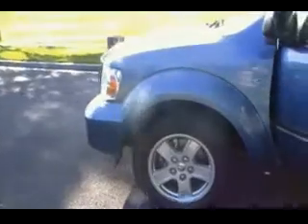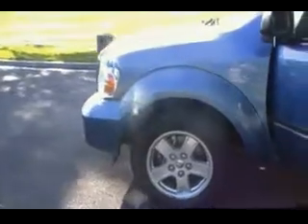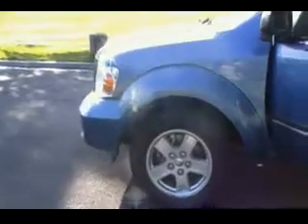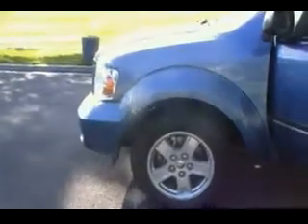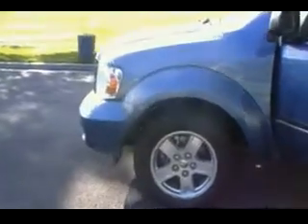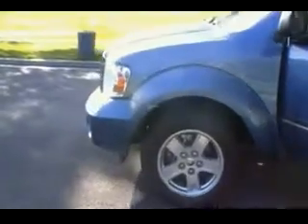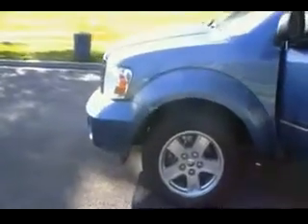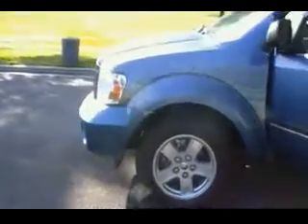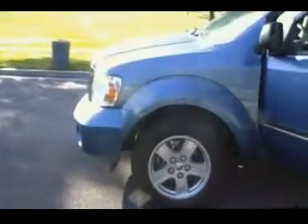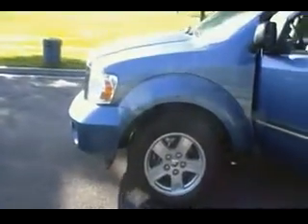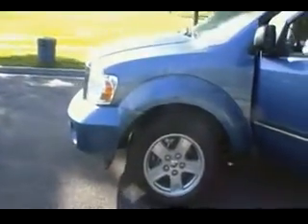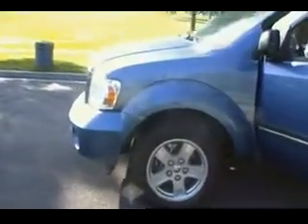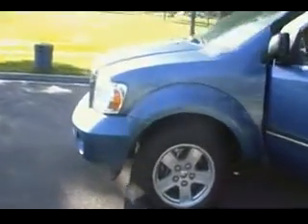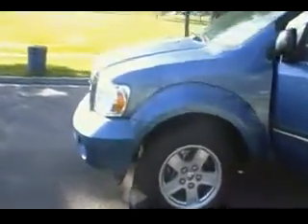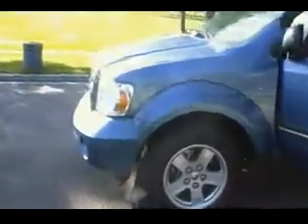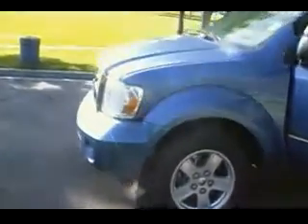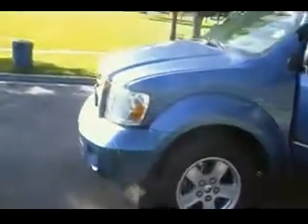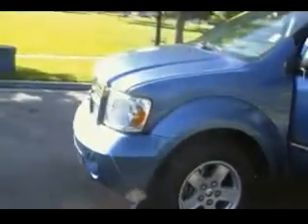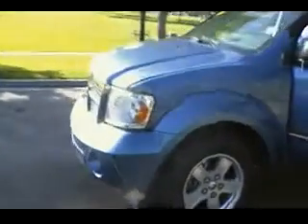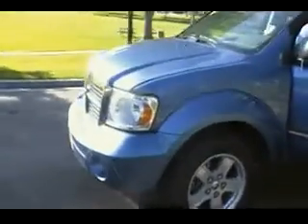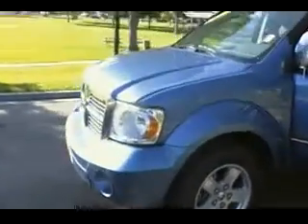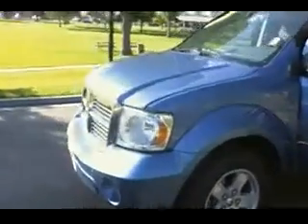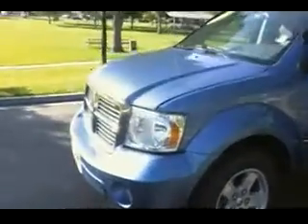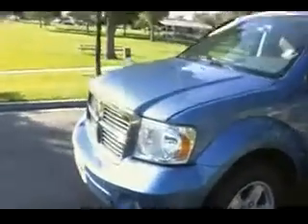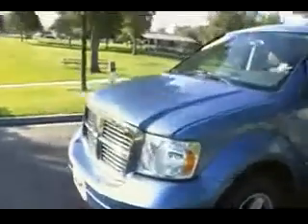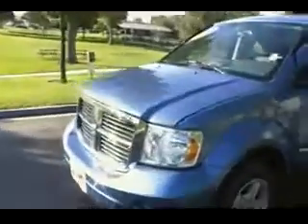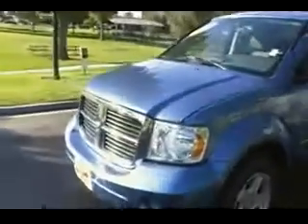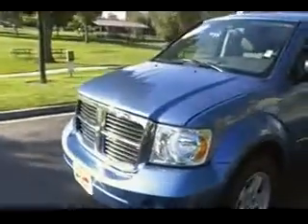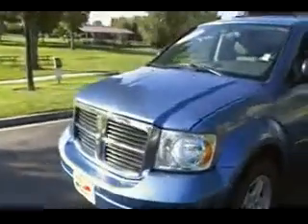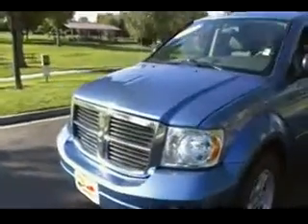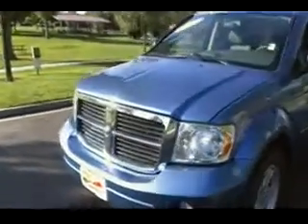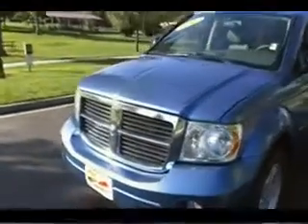Let's take a look under the hood. This one has a V8 in it — a 4.7 liter V8.